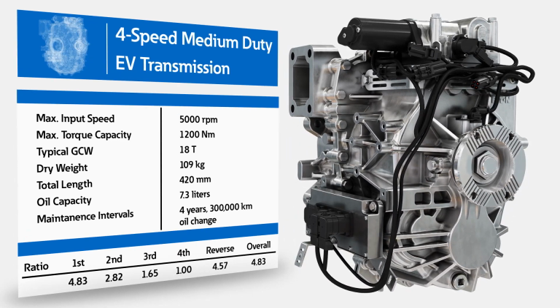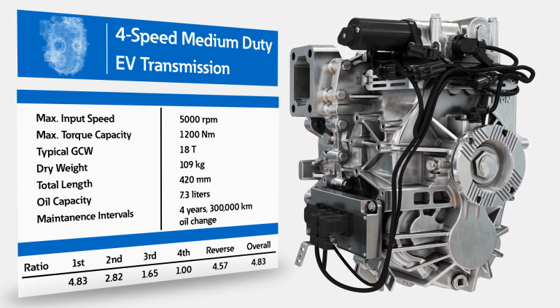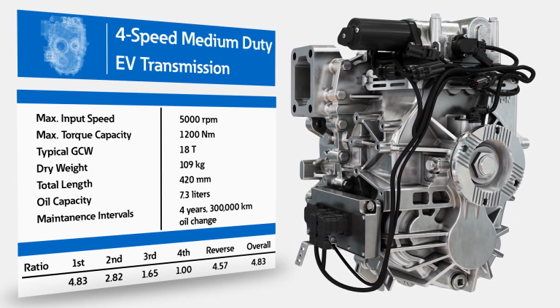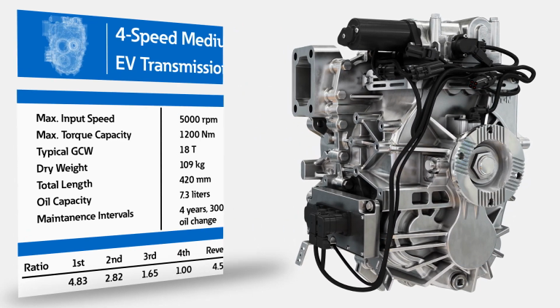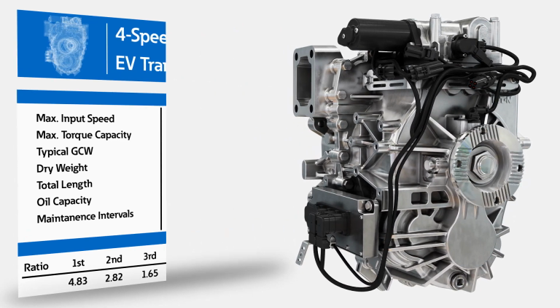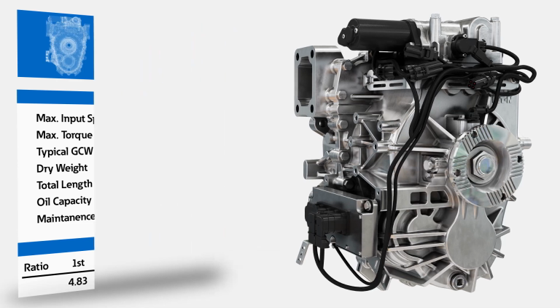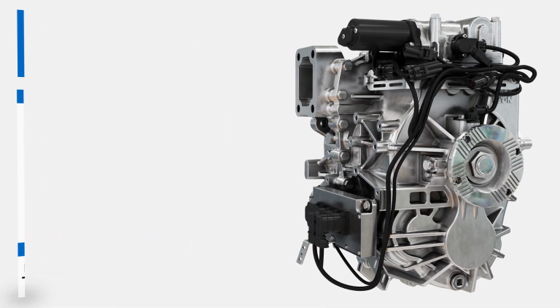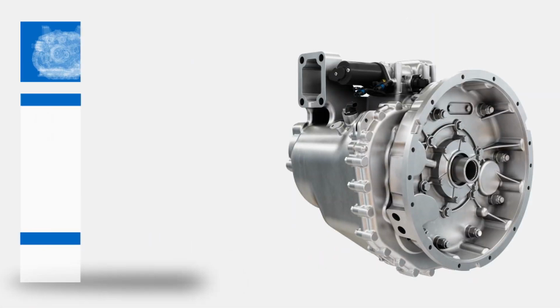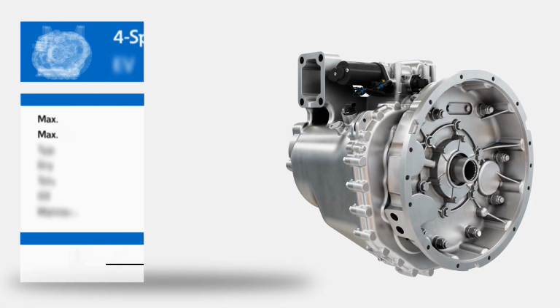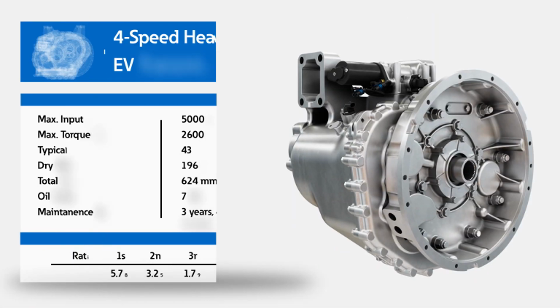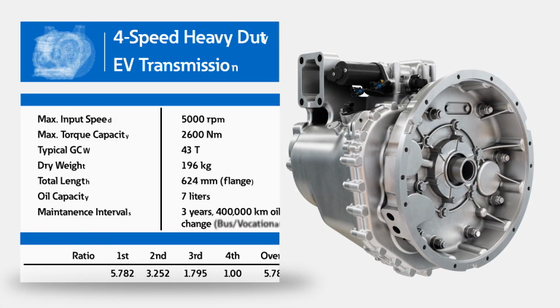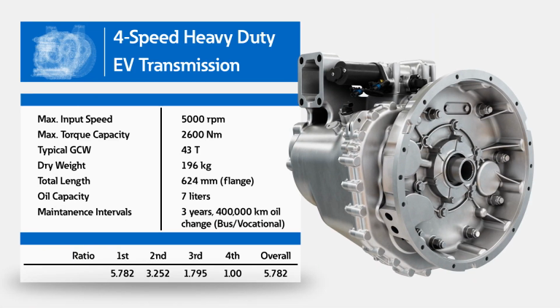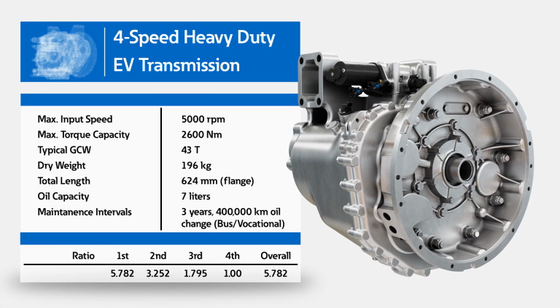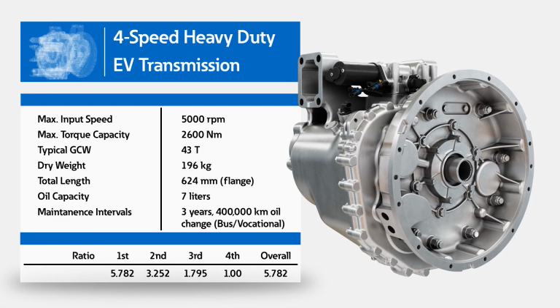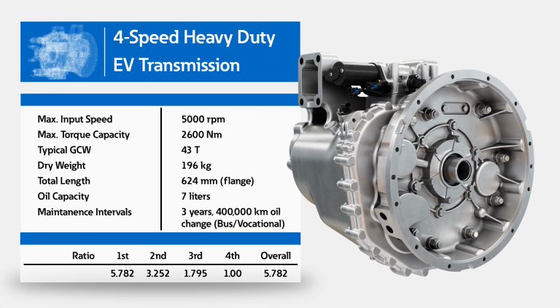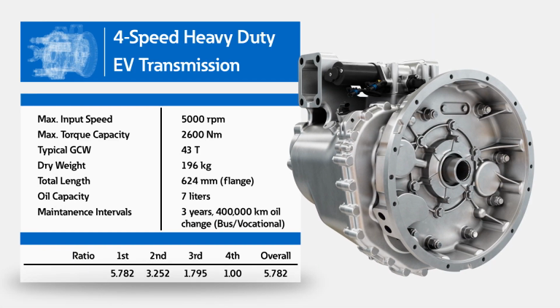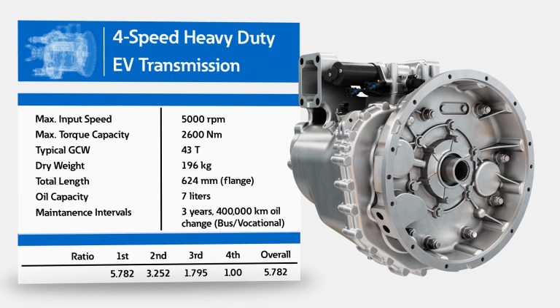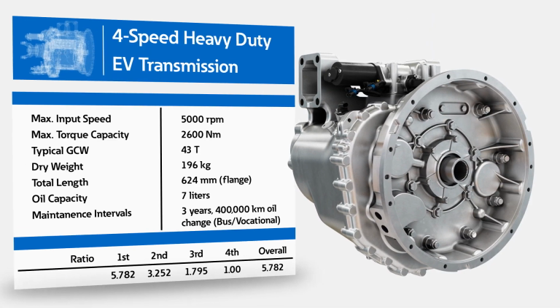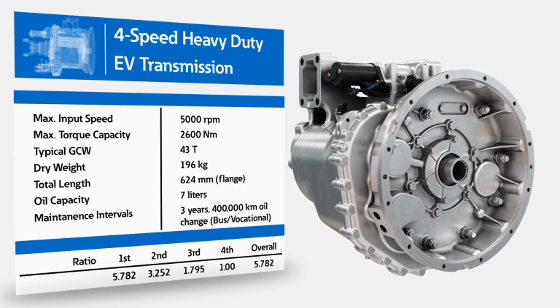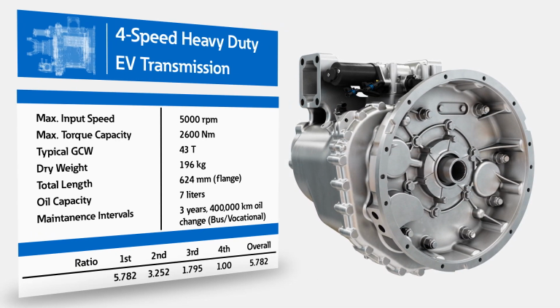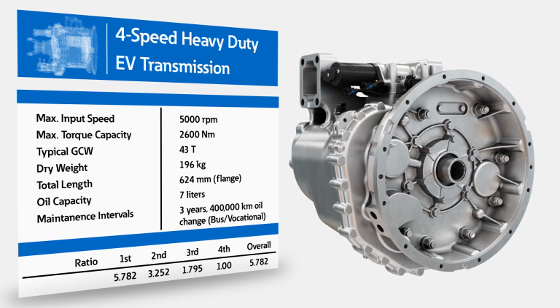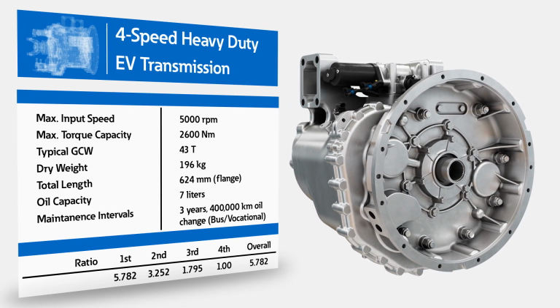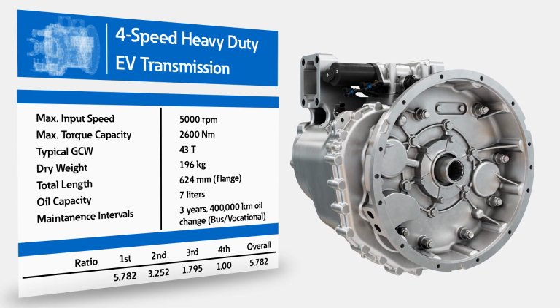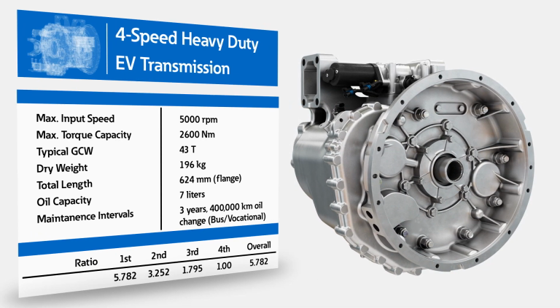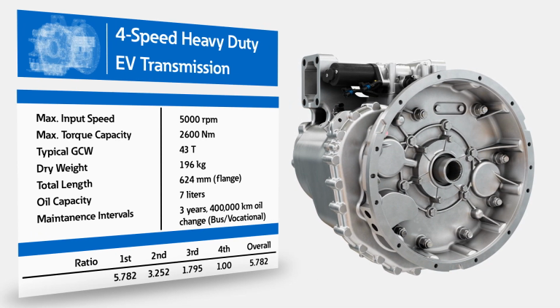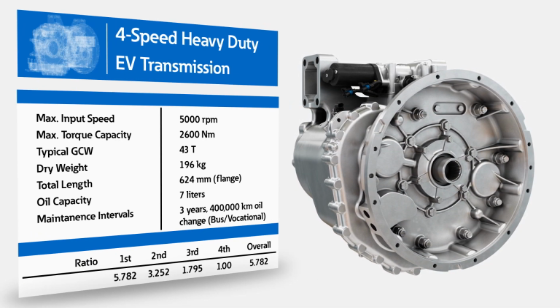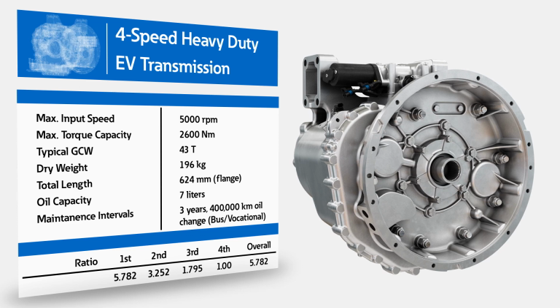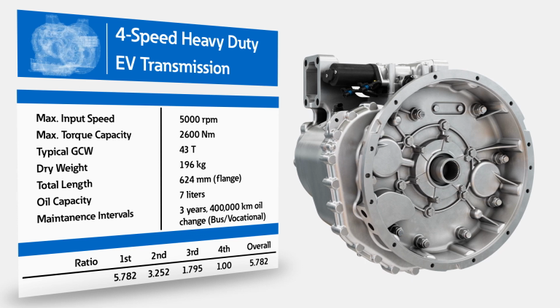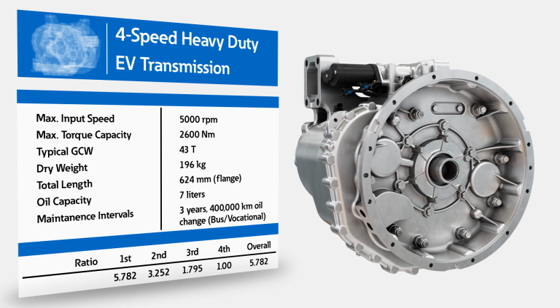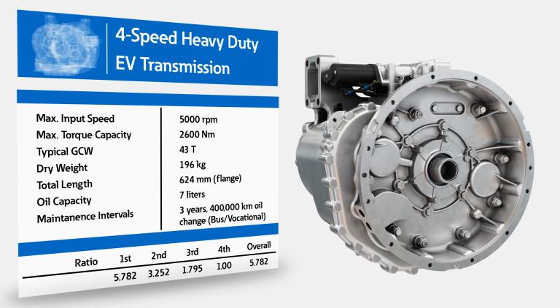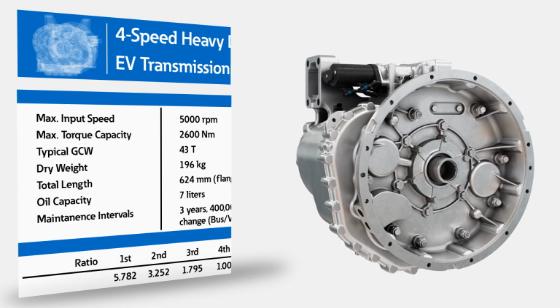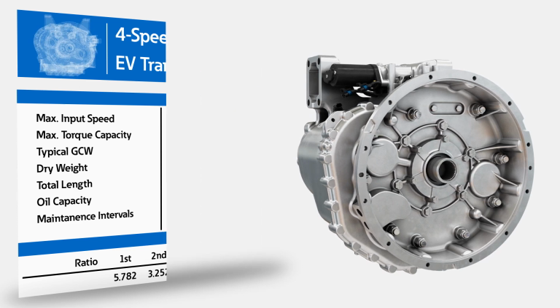The EV transmissions can be tailored for a range of electric commercial vehicle applications, motor pairings, and custom shift calibrations.